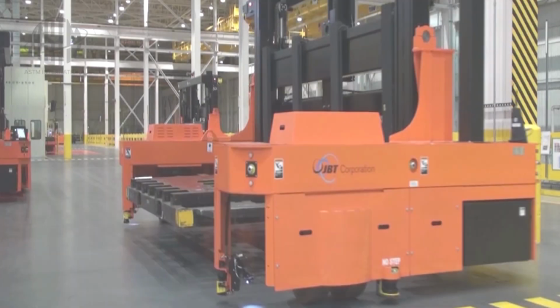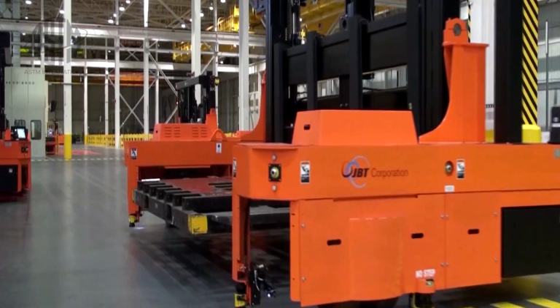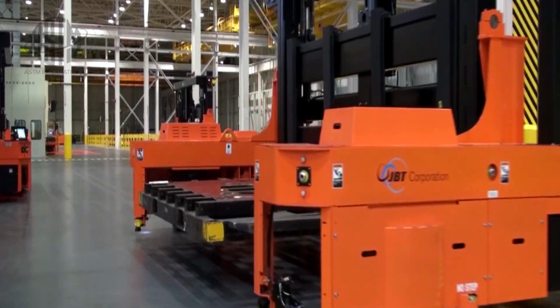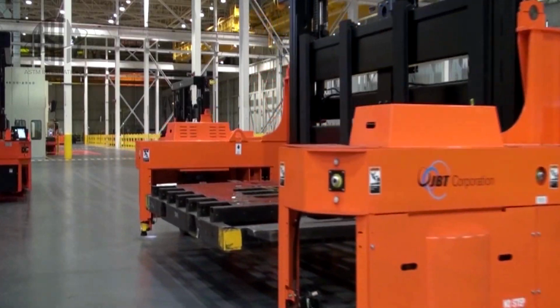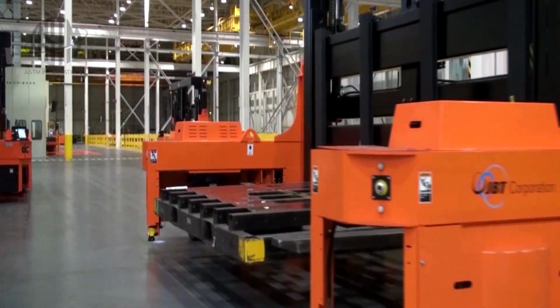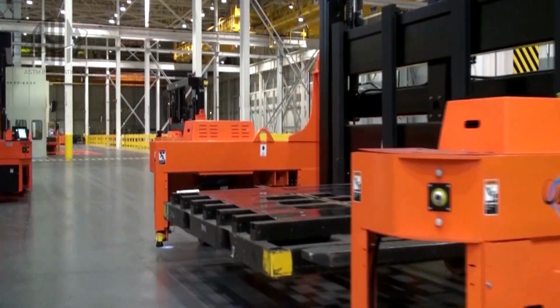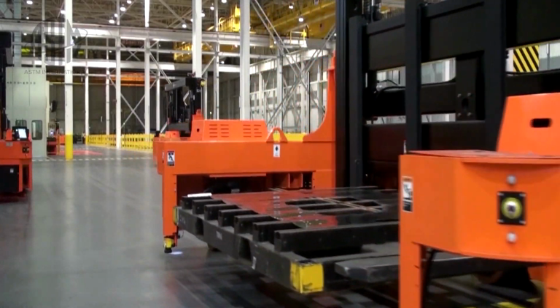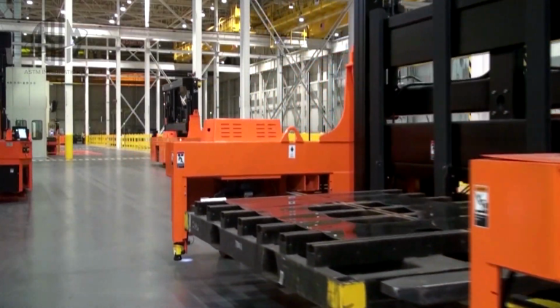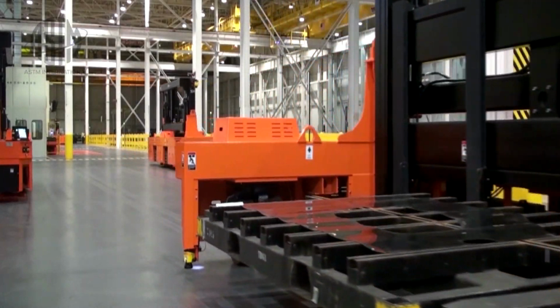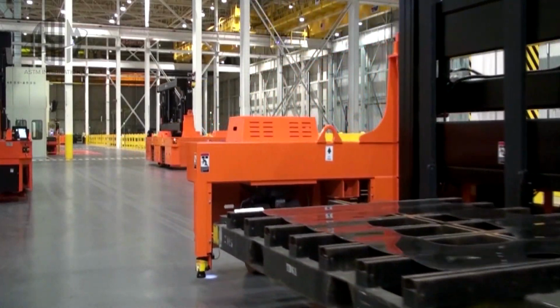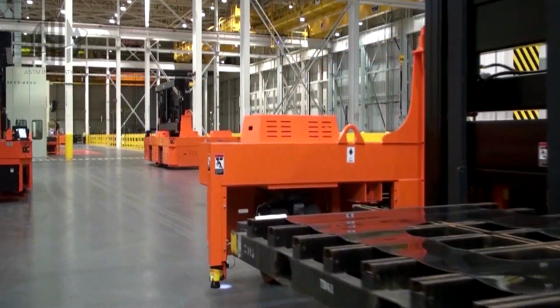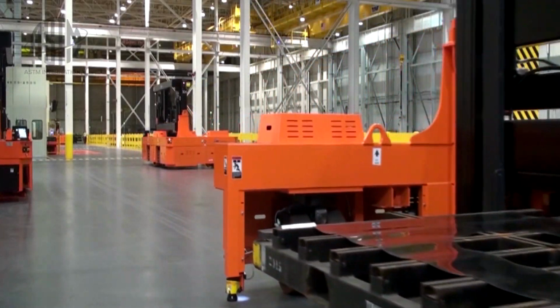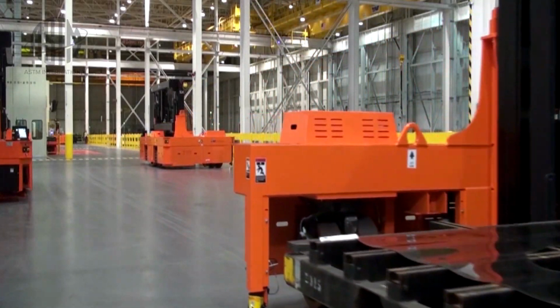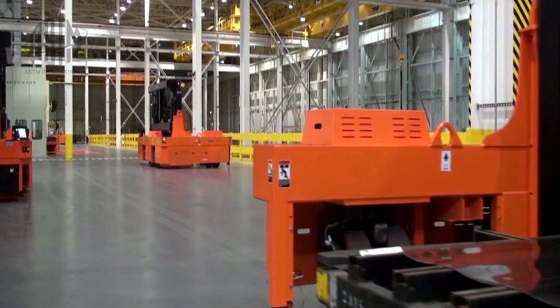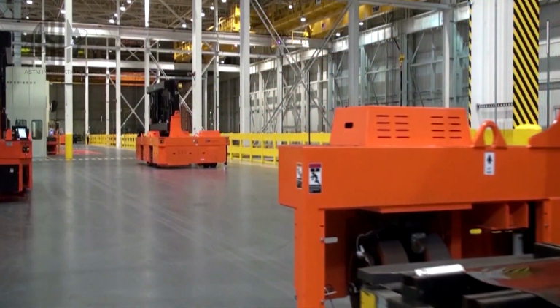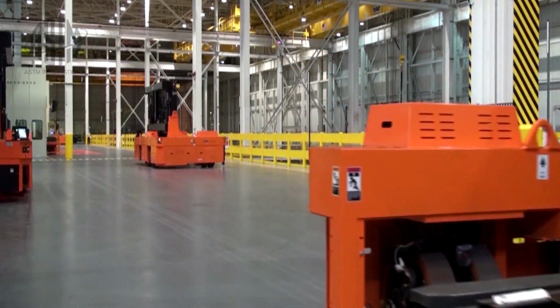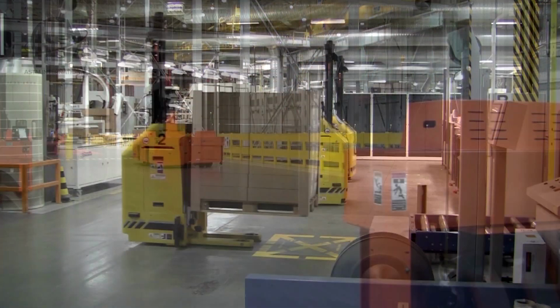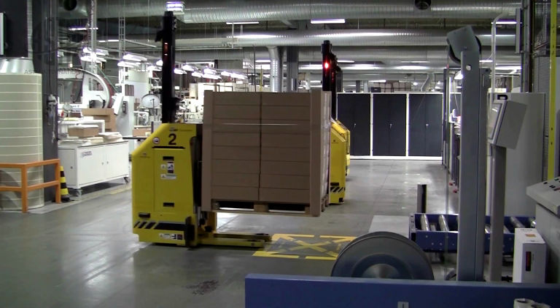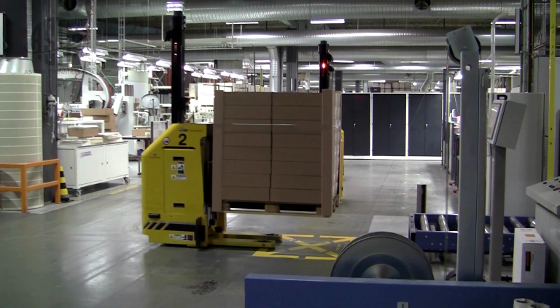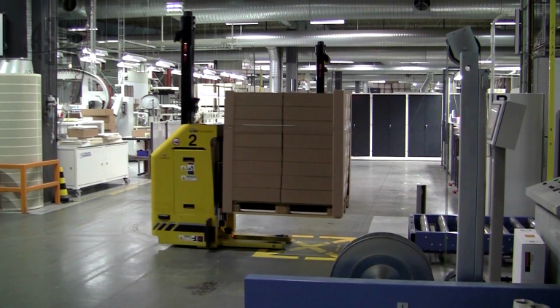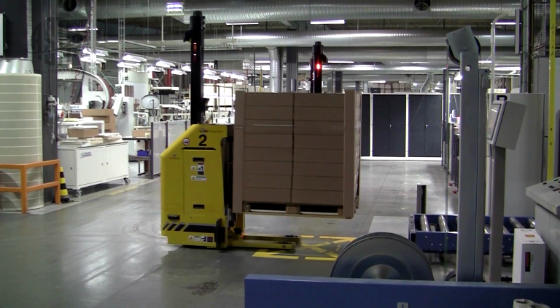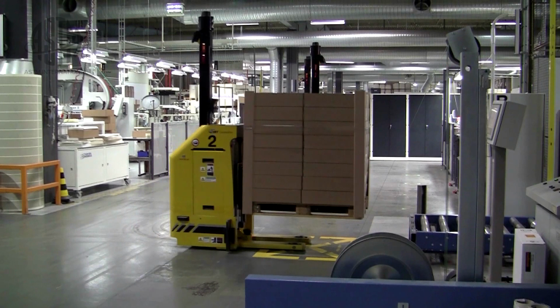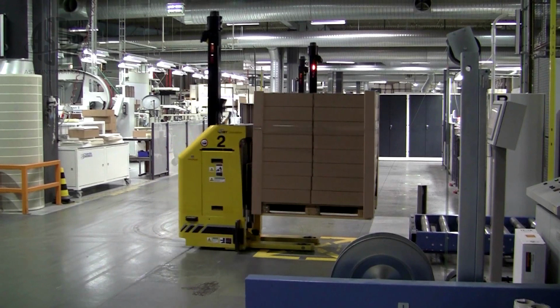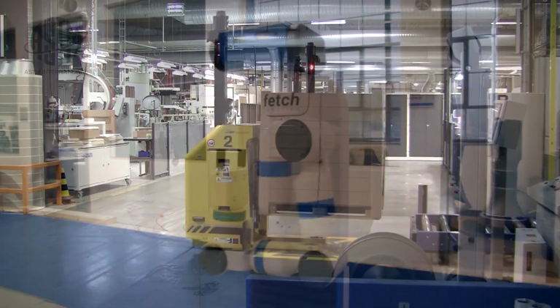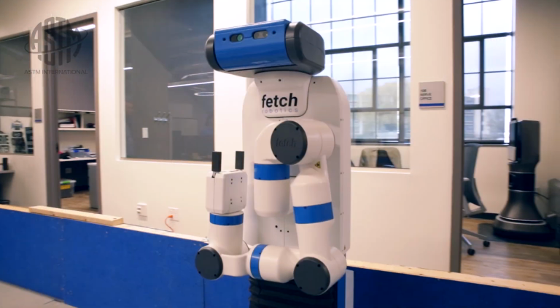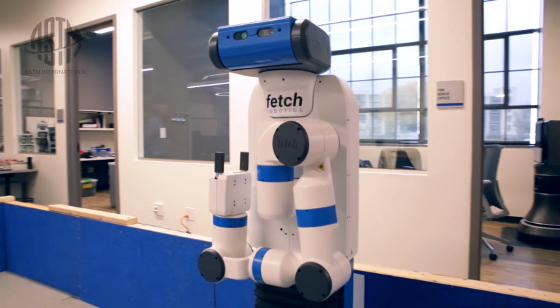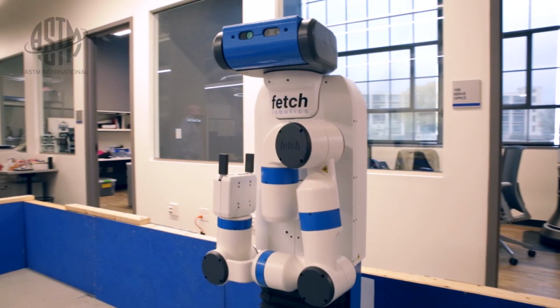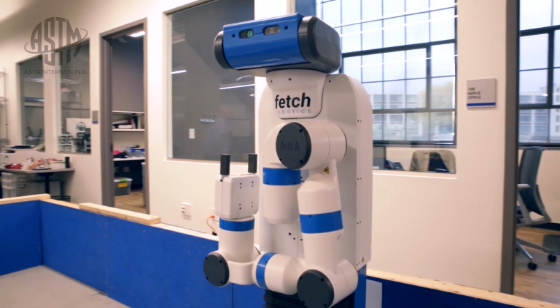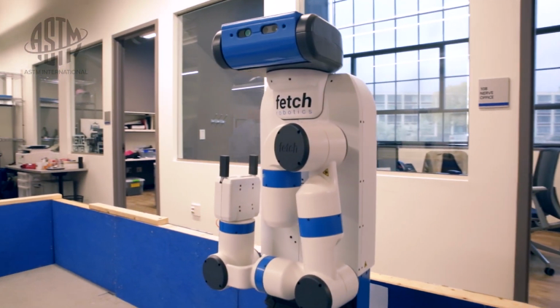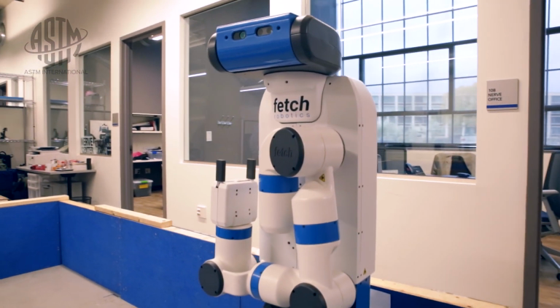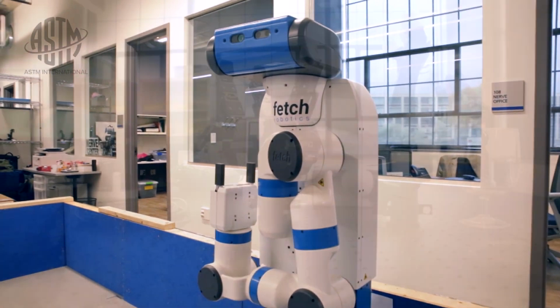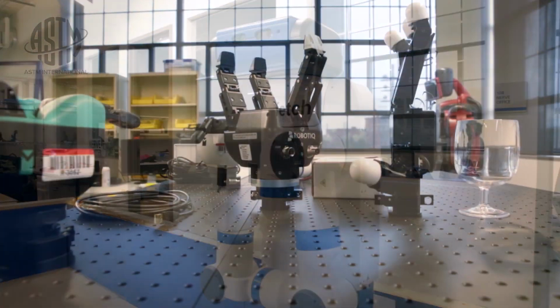Driverless automatic guided industrial vehicles — it doesn't matter if they're an AGV or a mobile robot or anything in between.